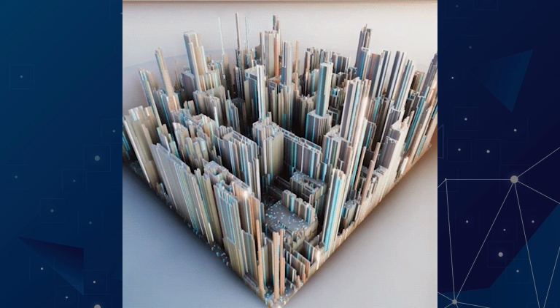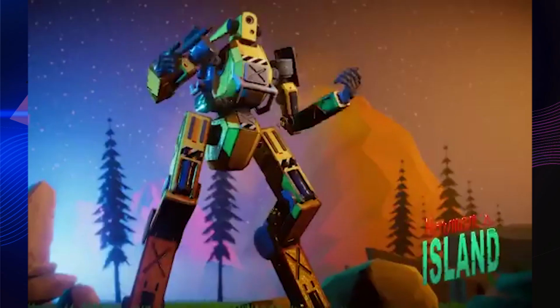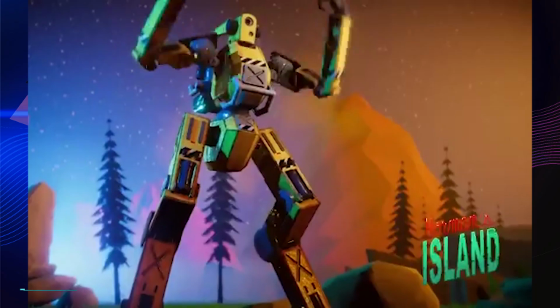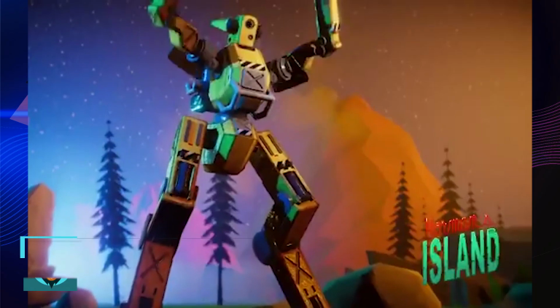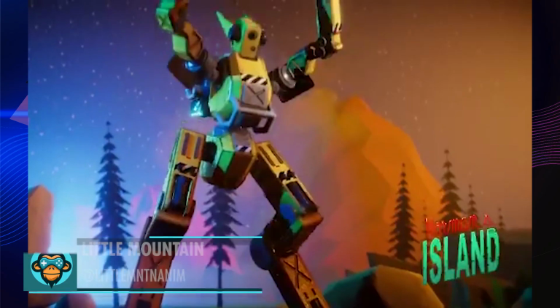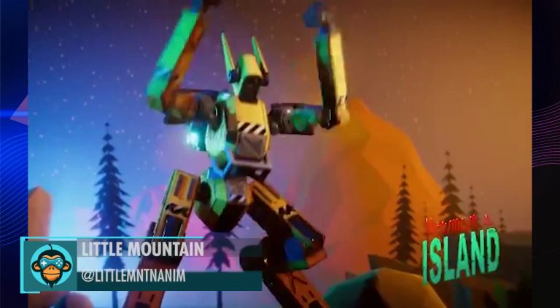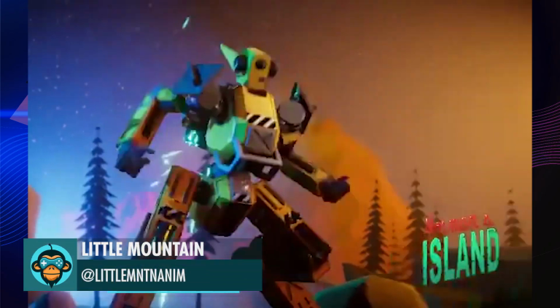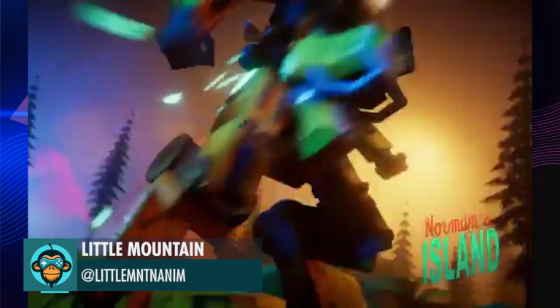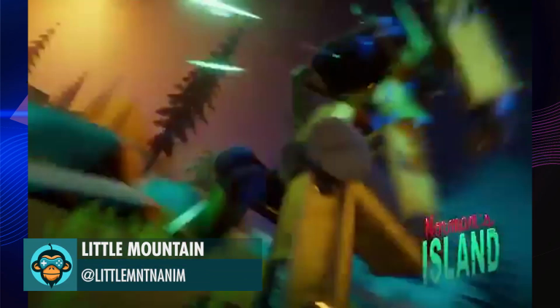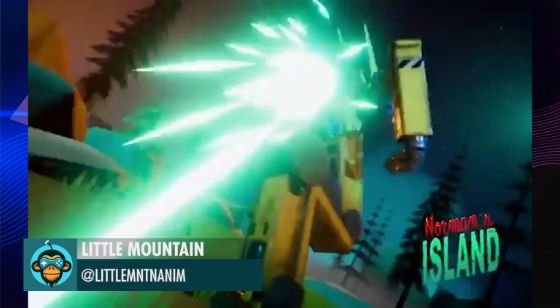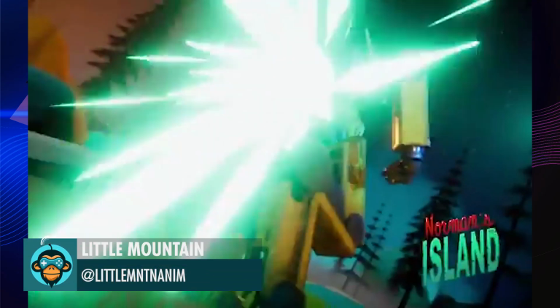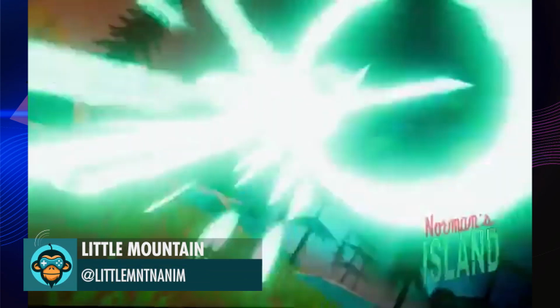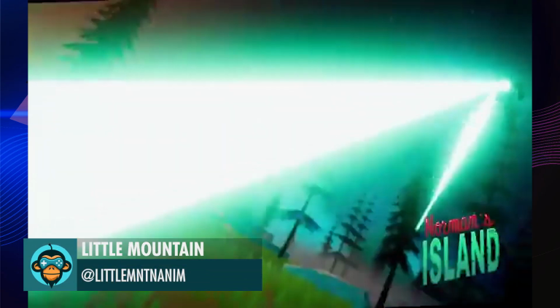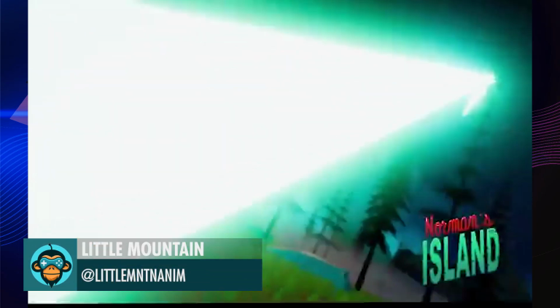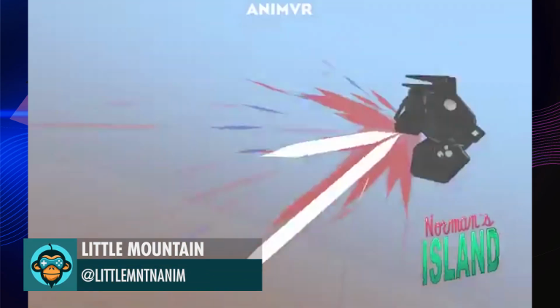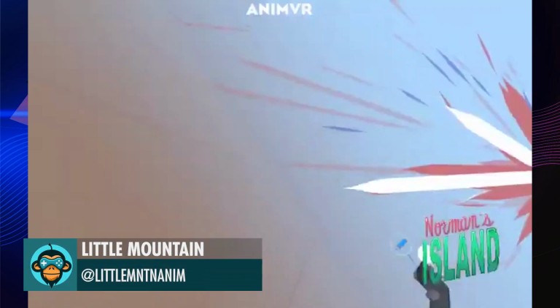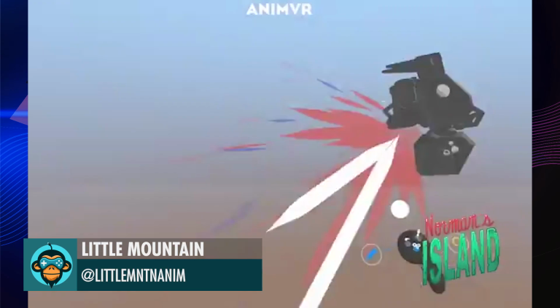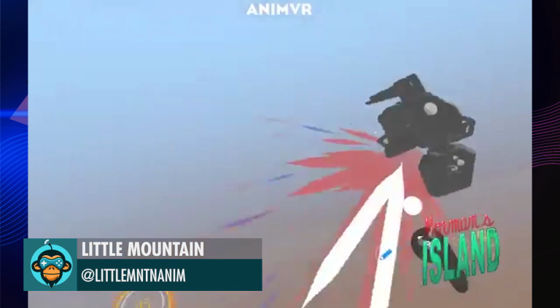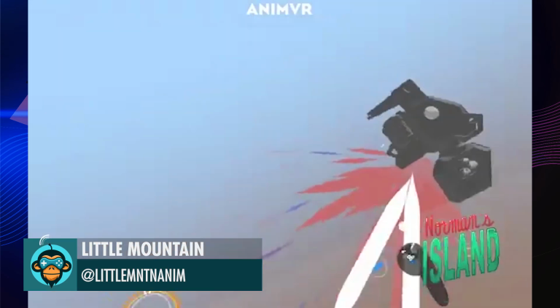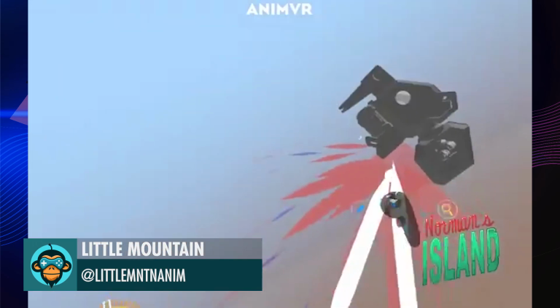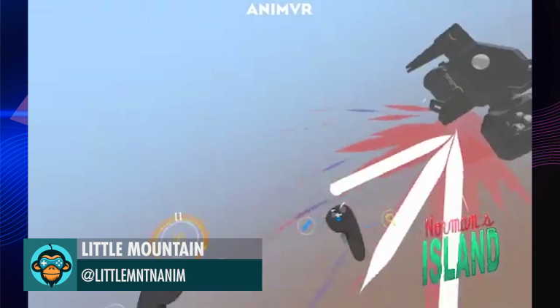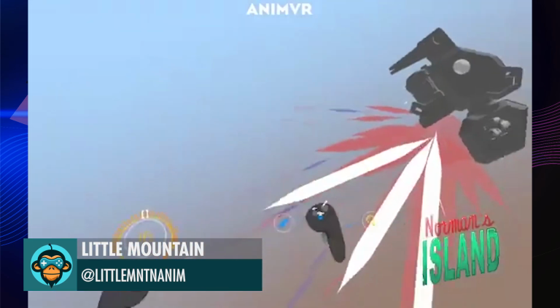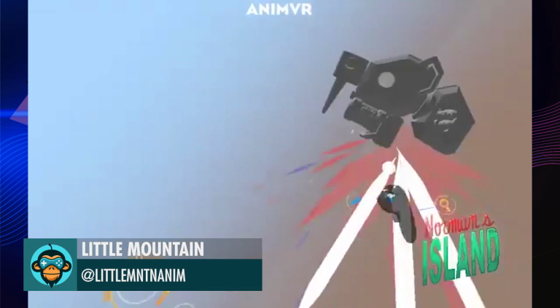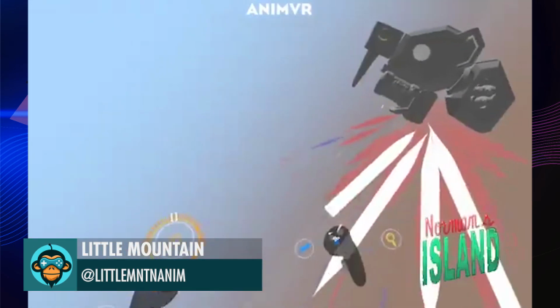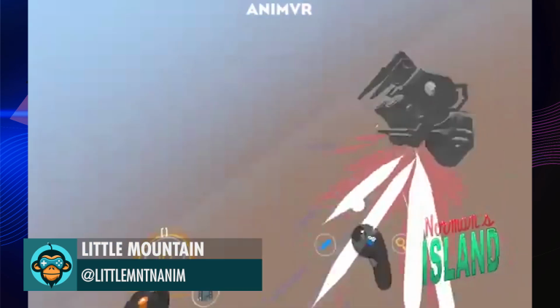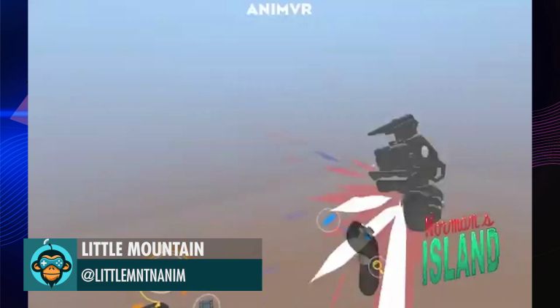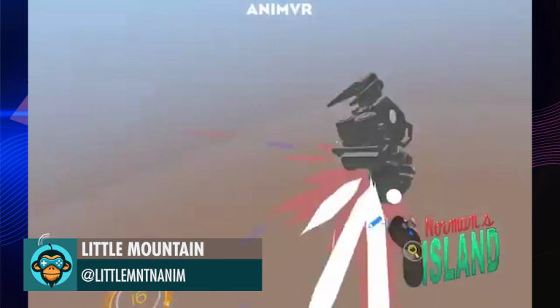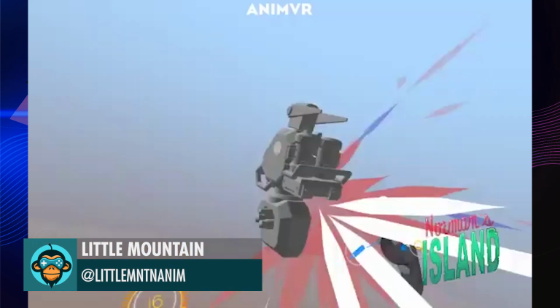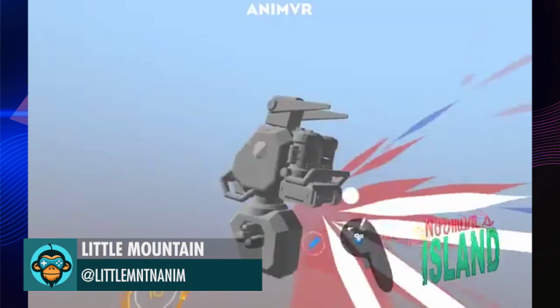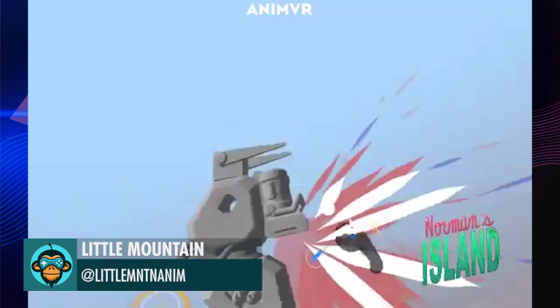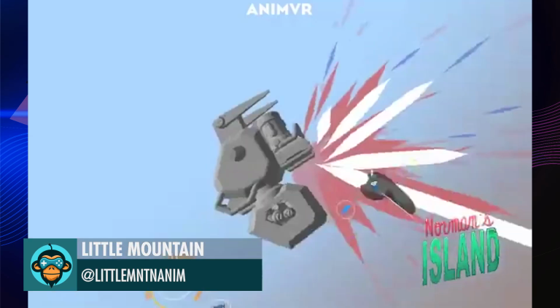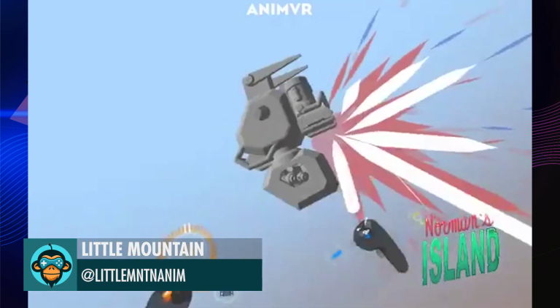Little Mountain just showed everyone how you can build amazing effects in VR for Unity.